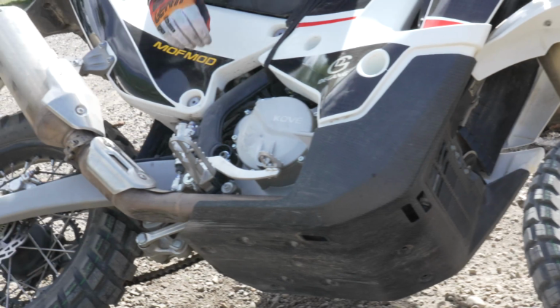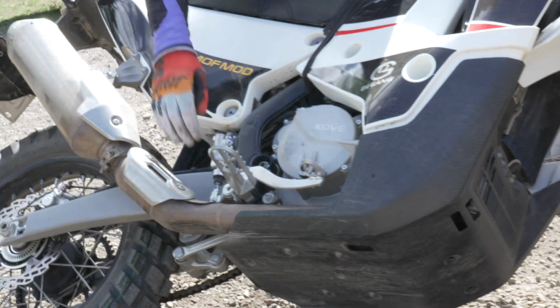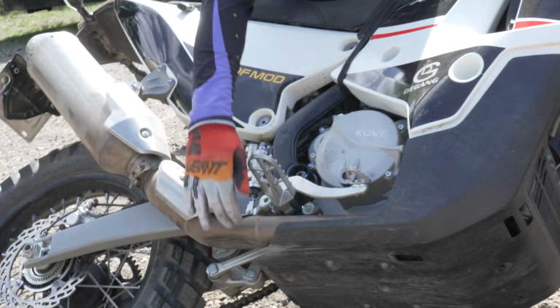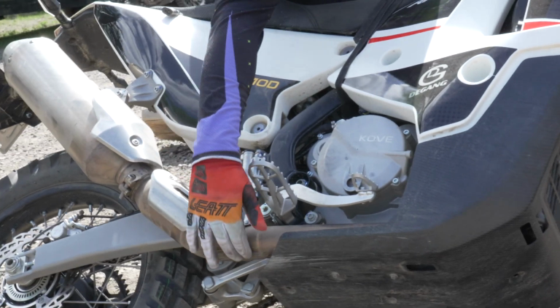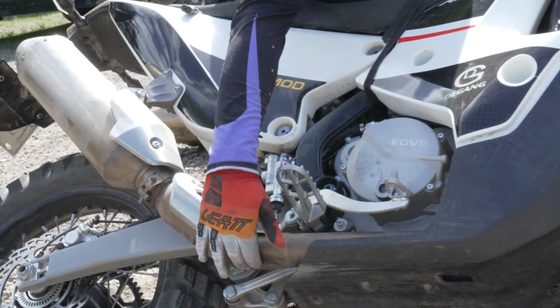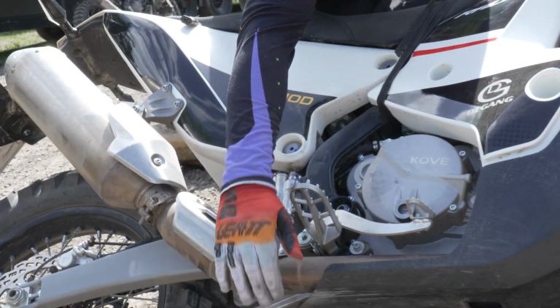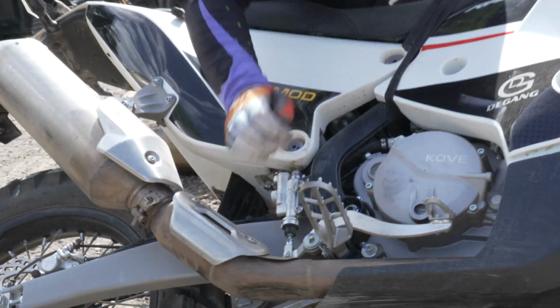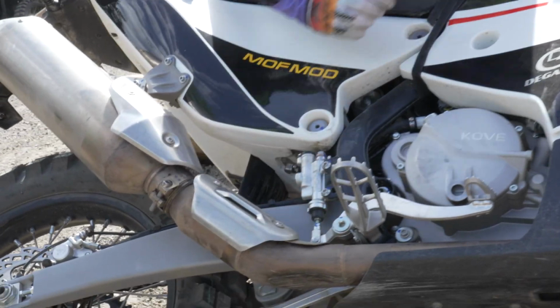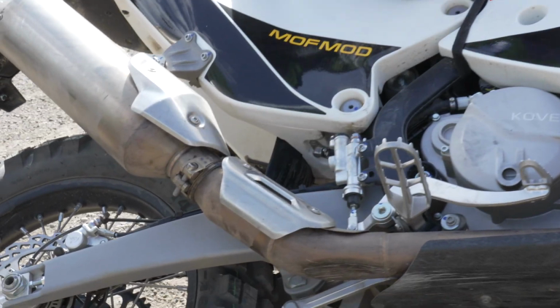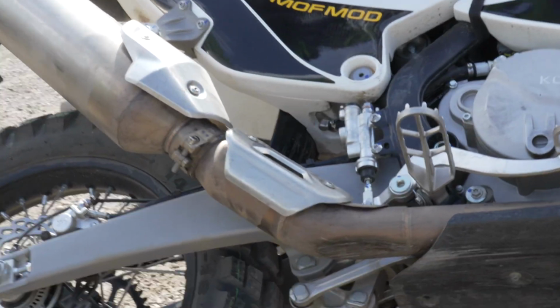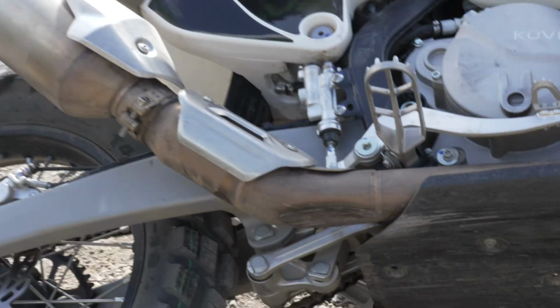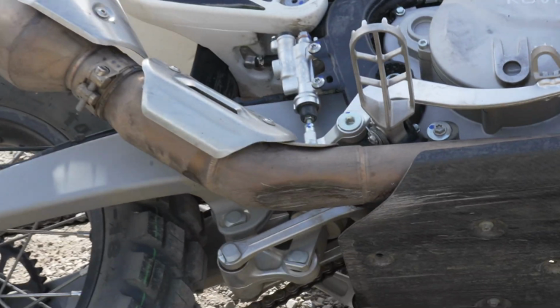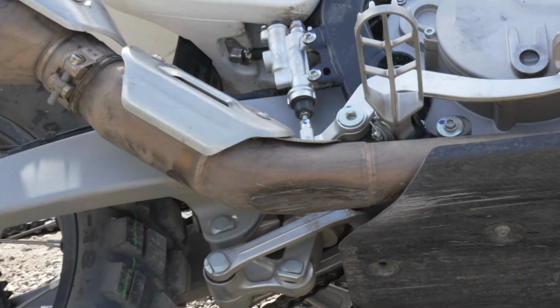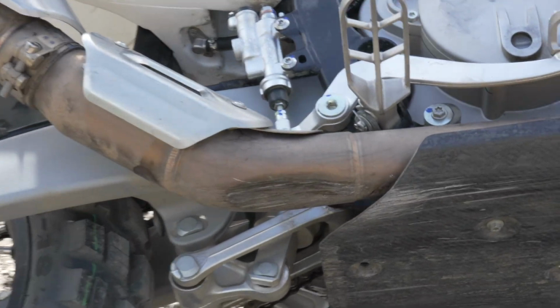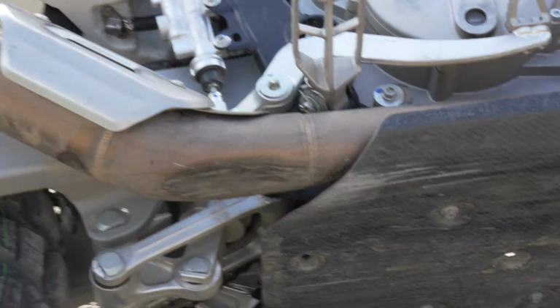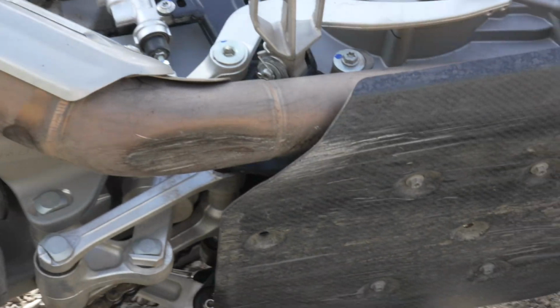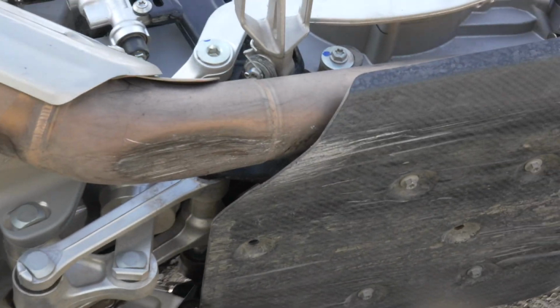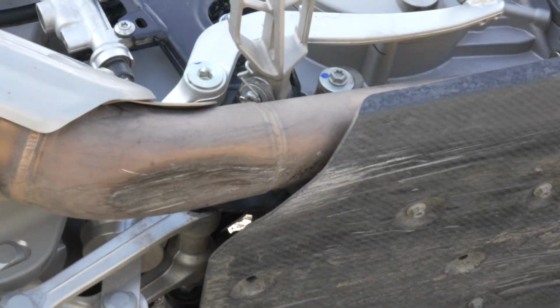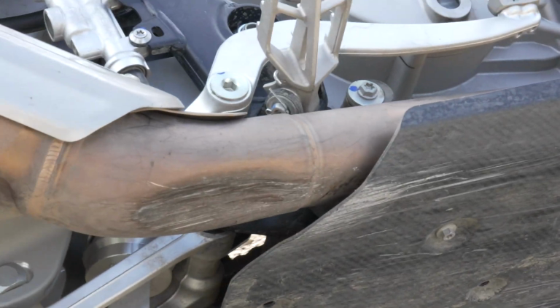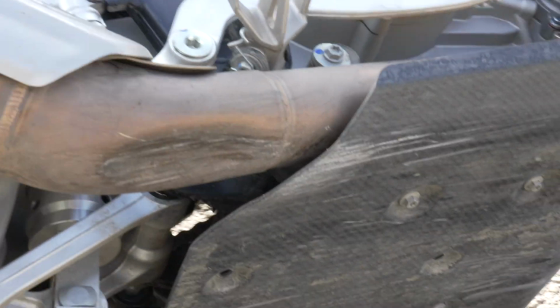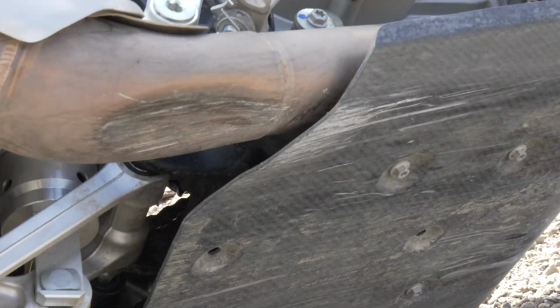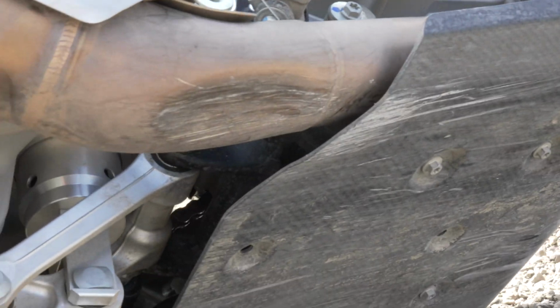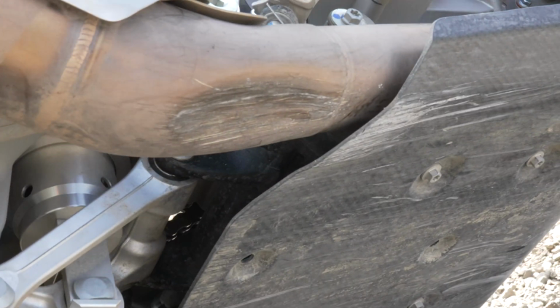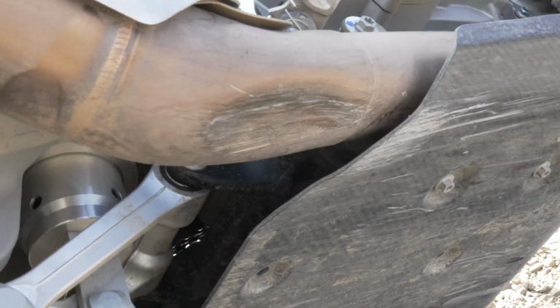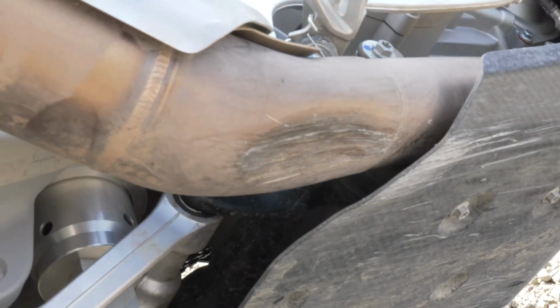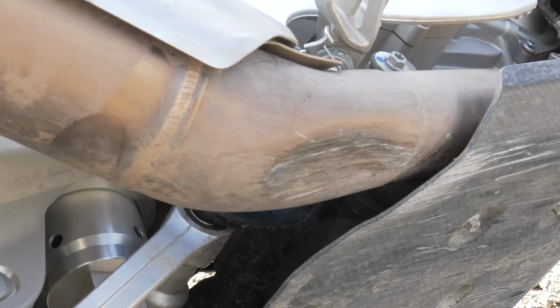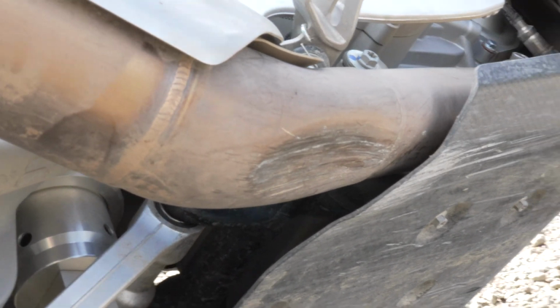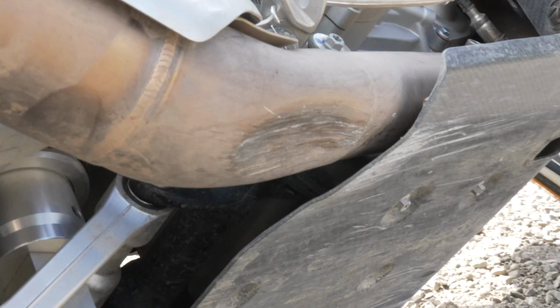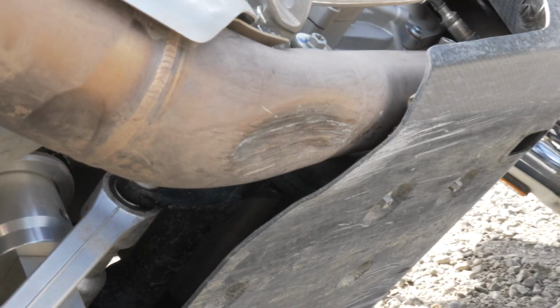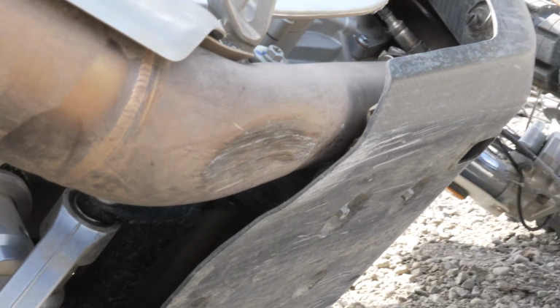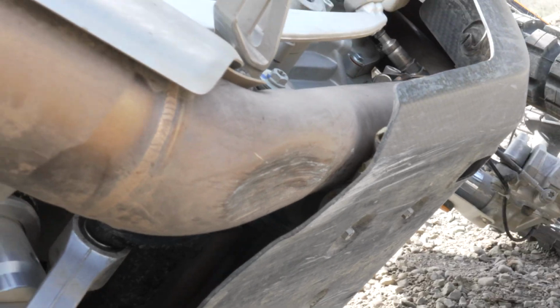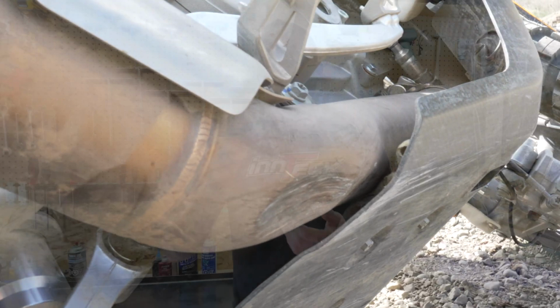Right in here, you can see there's more suspension travel than there is ground clearance on this bike.